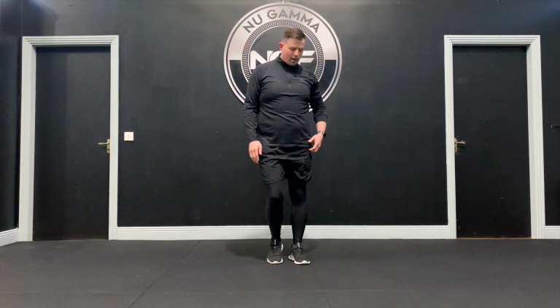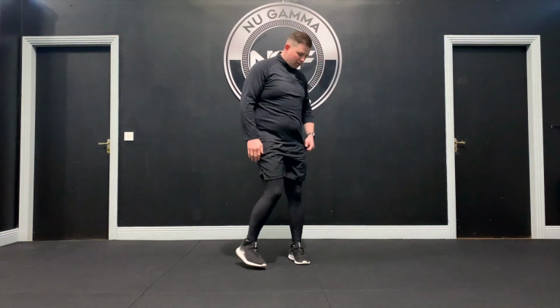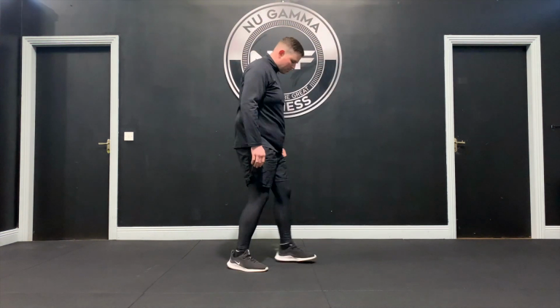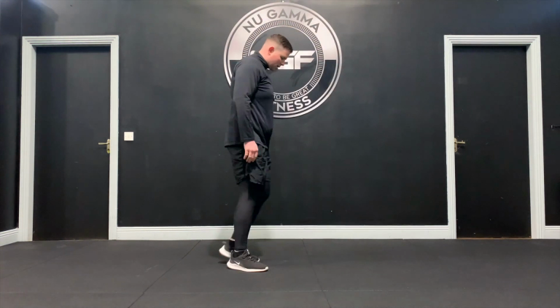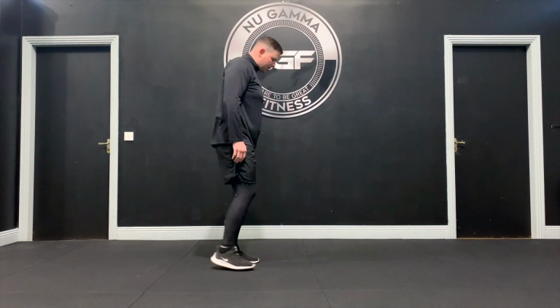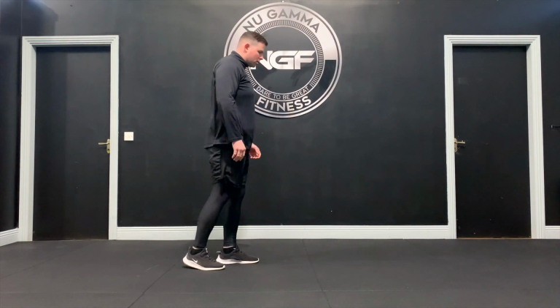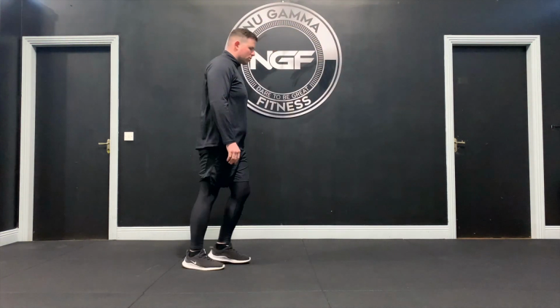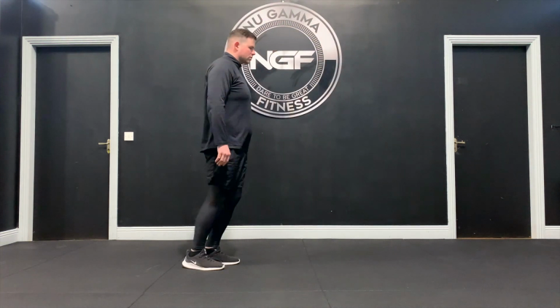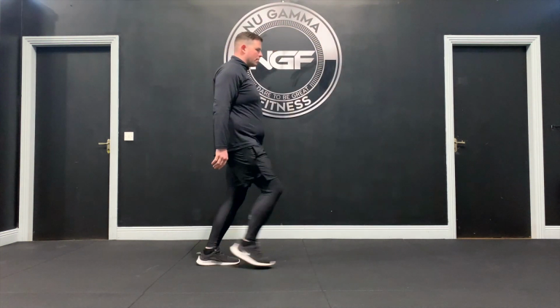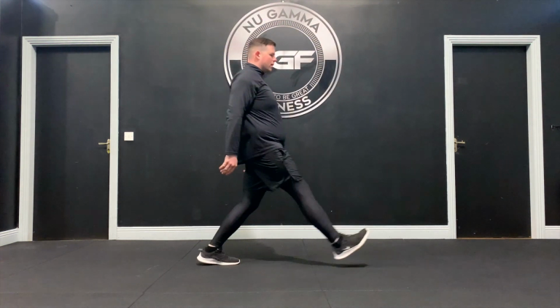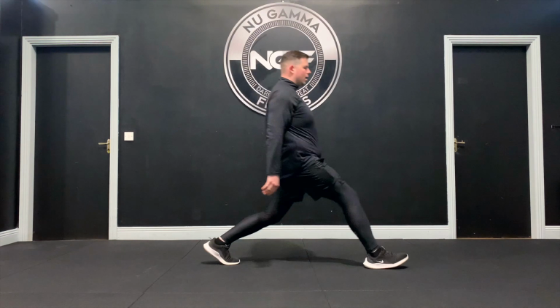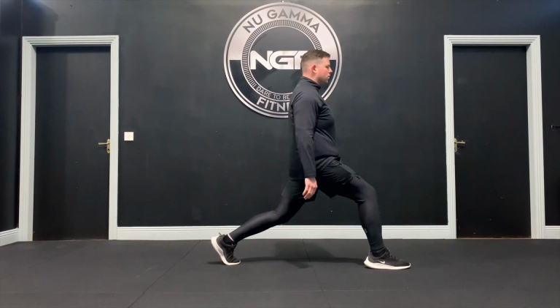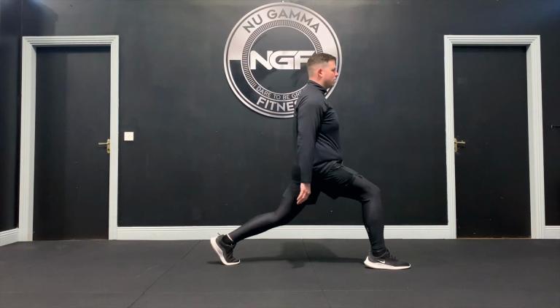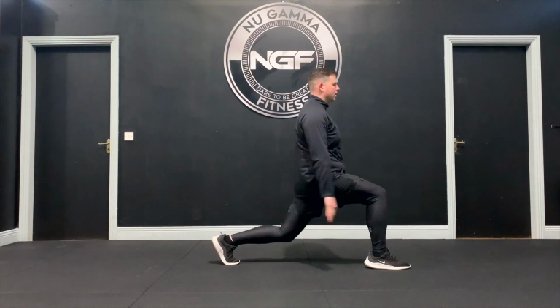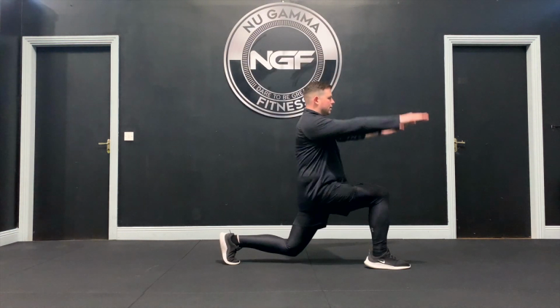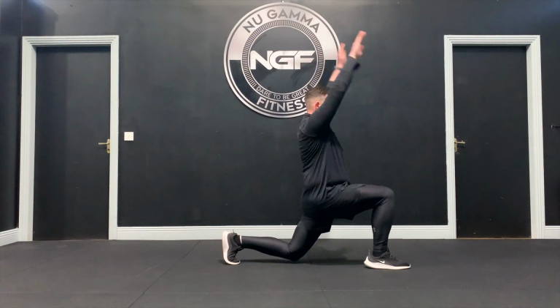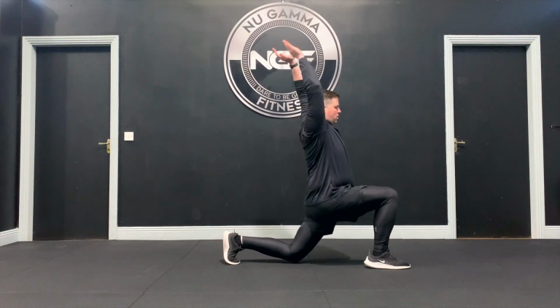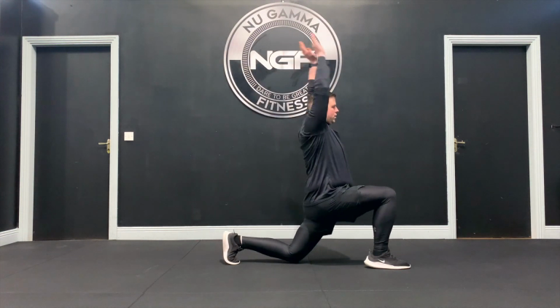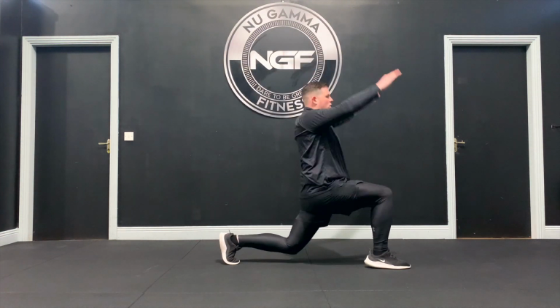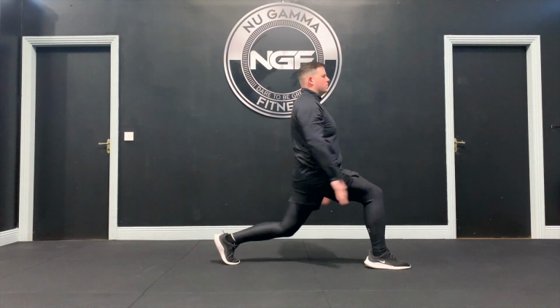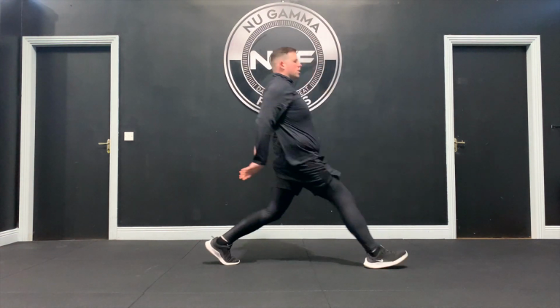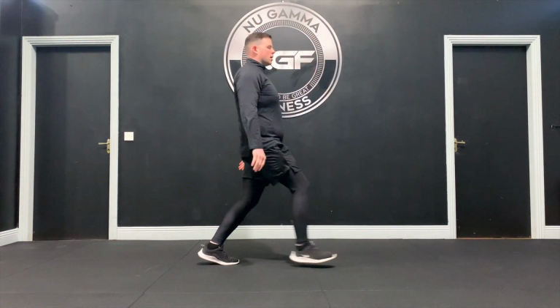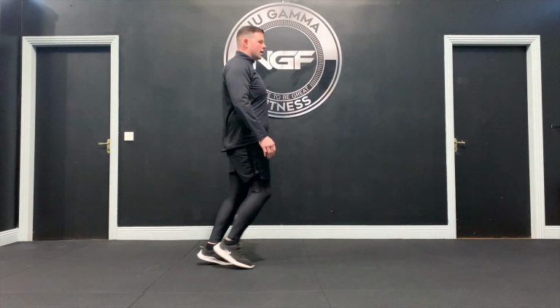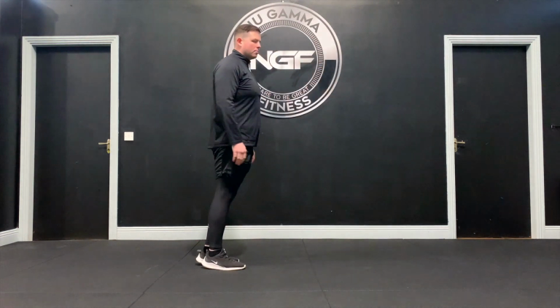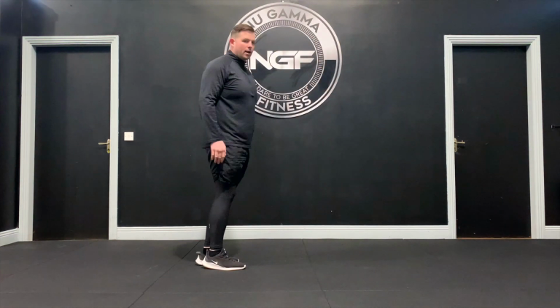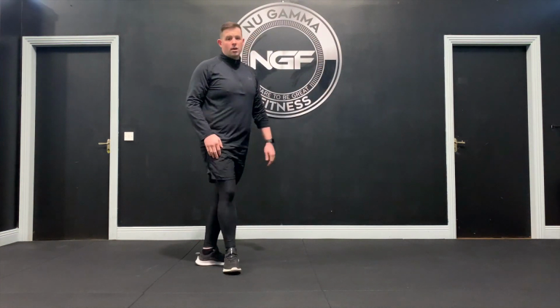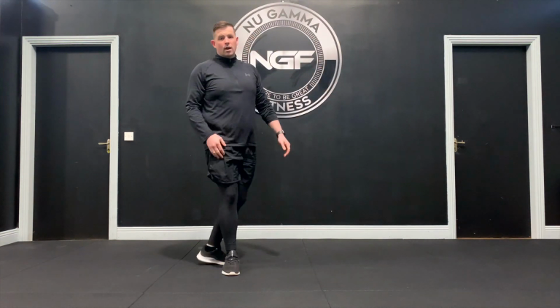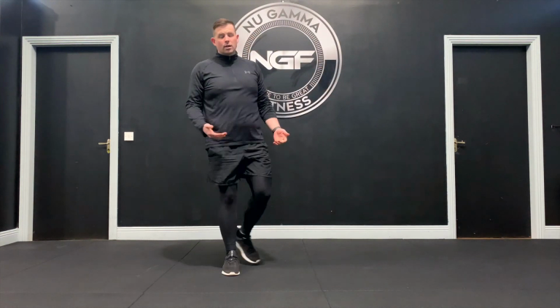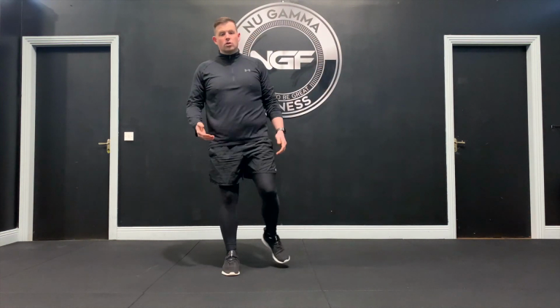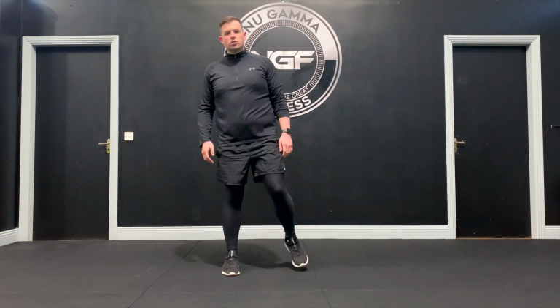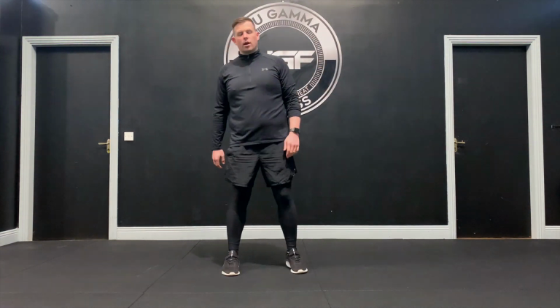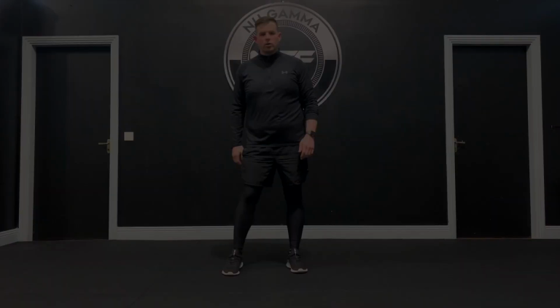And again, from the side: we're going to step out, back knee down, reach up, and then back. And that's your lunge and reach.